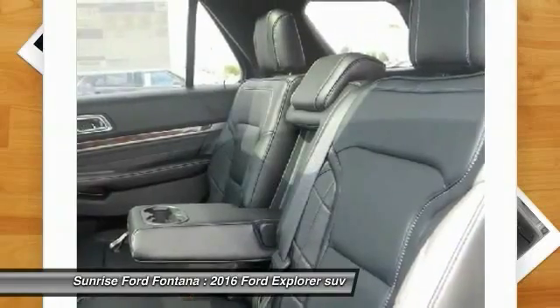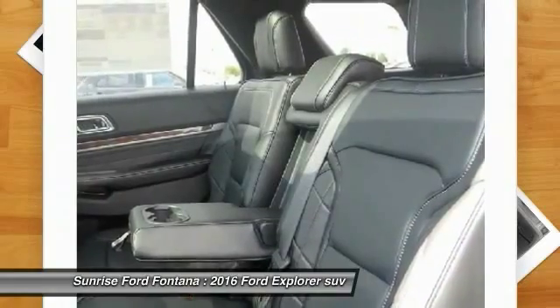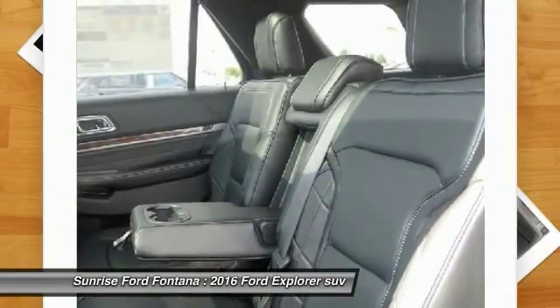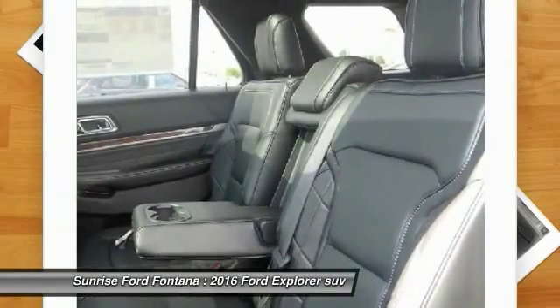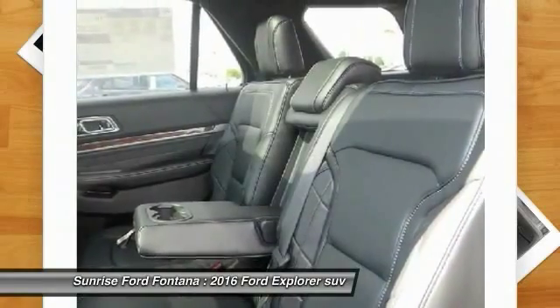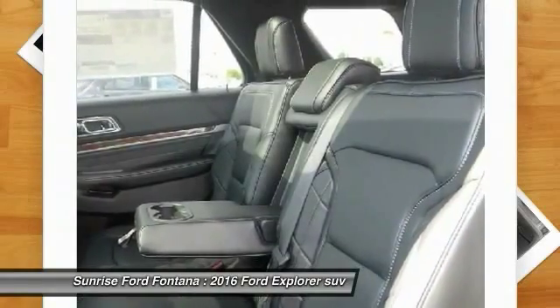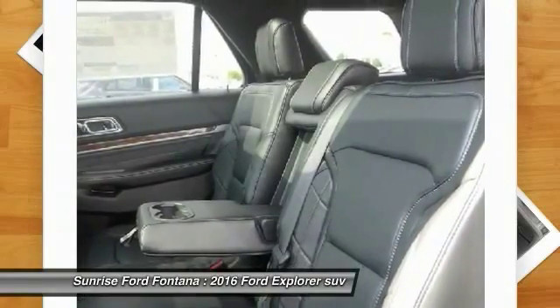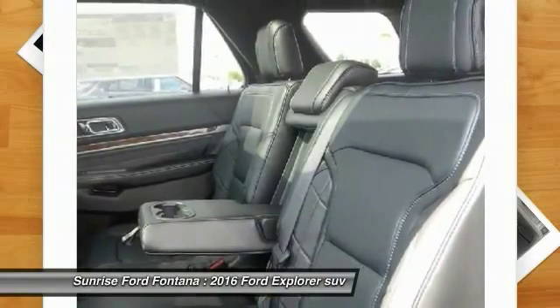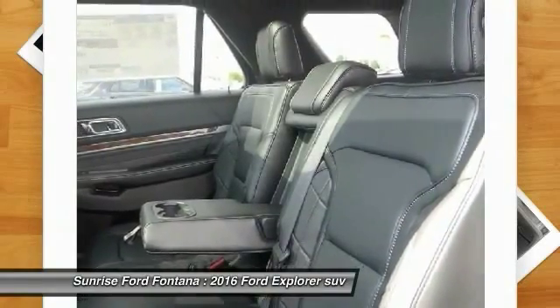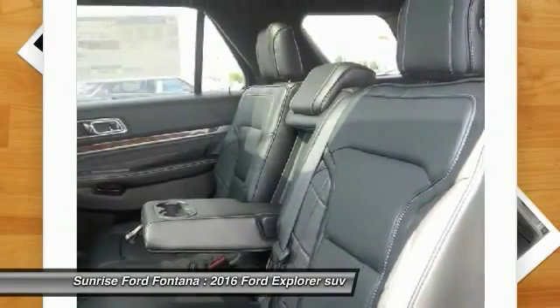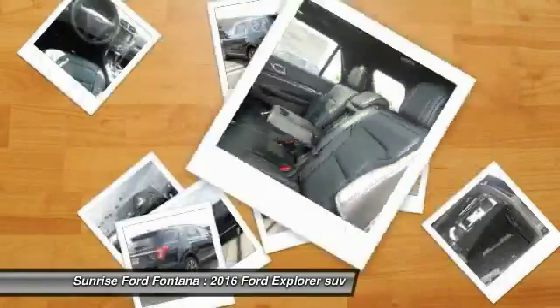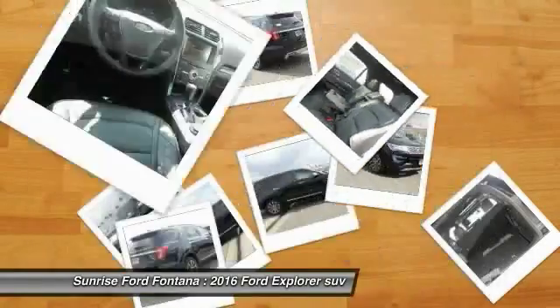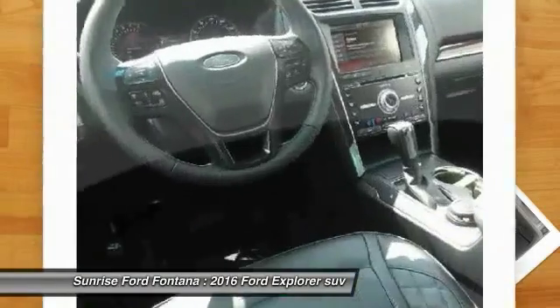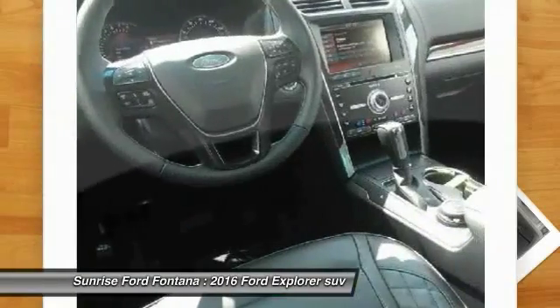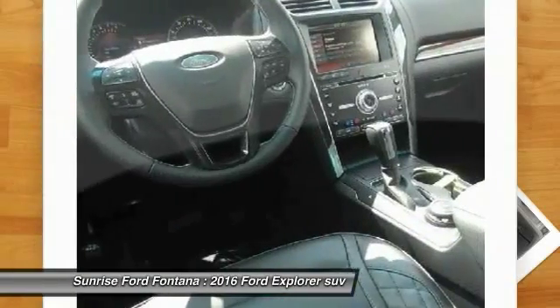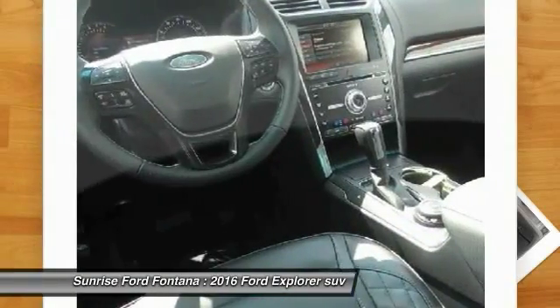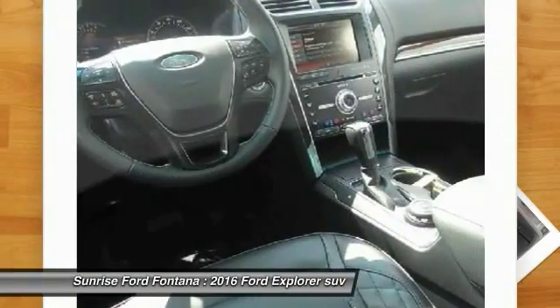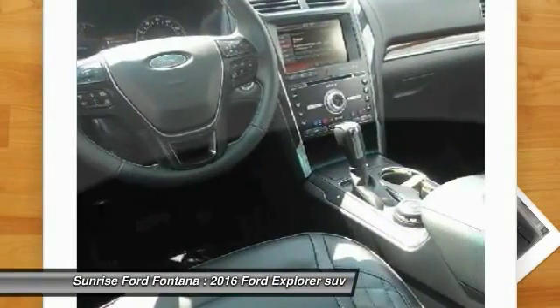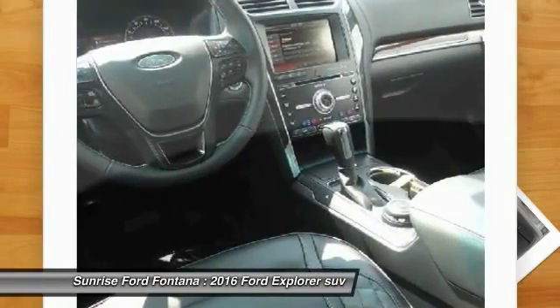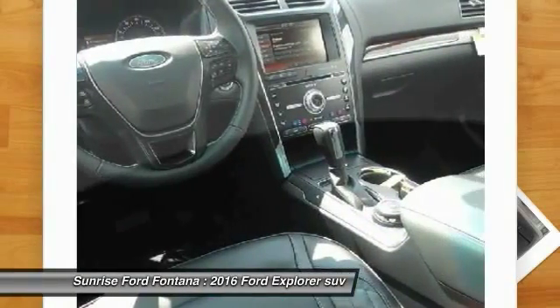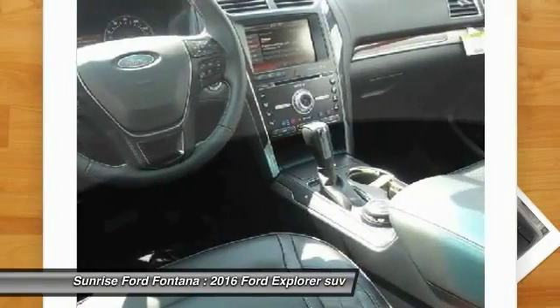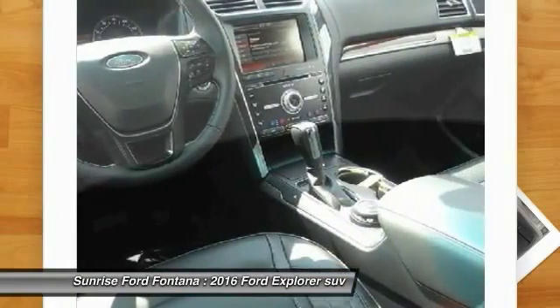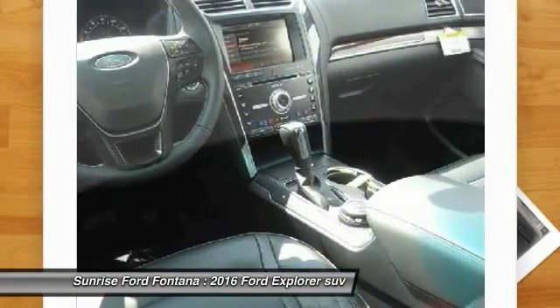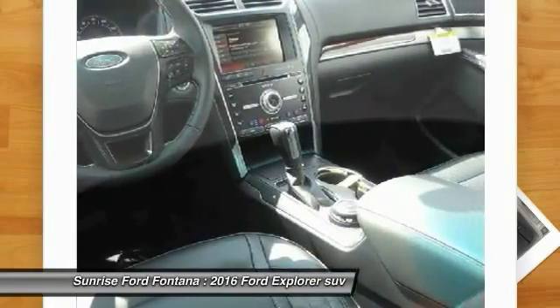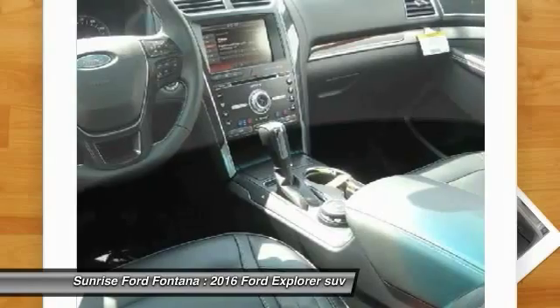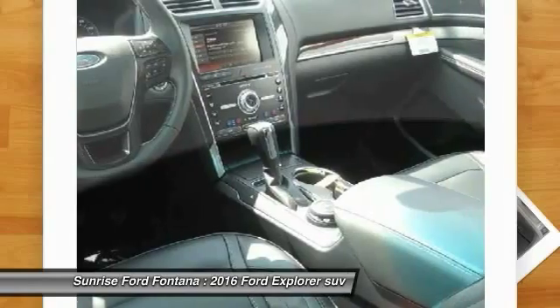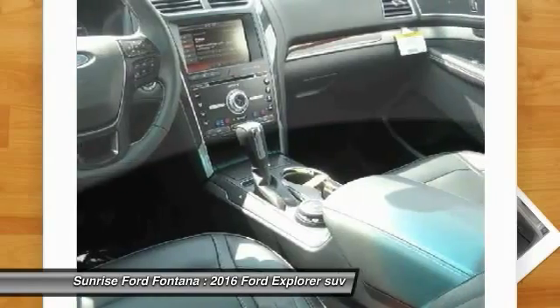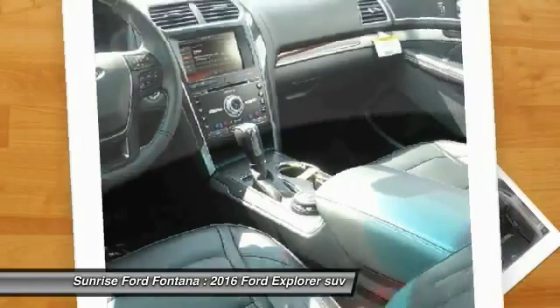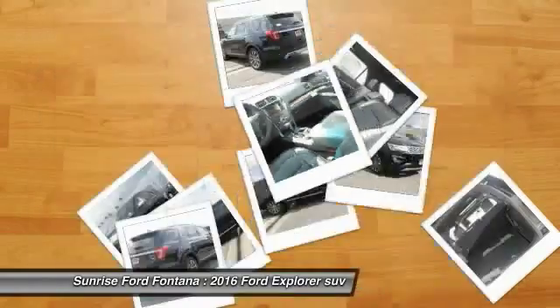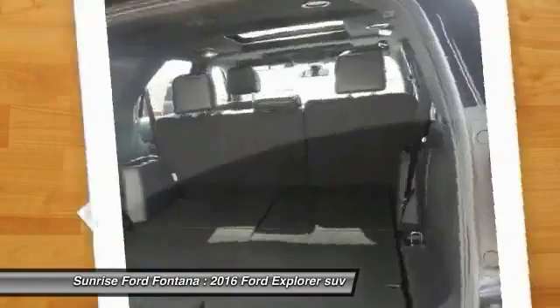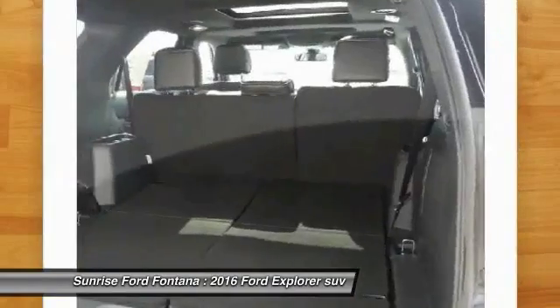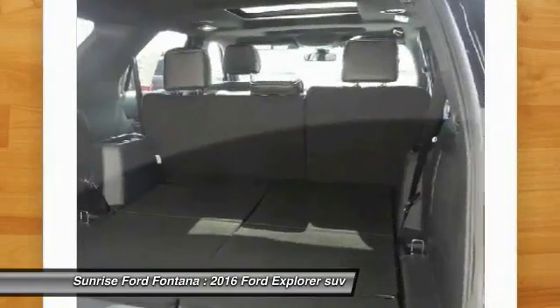Auto dimming rear view mirror, AM FM stereo radio. Come take a test drive today.